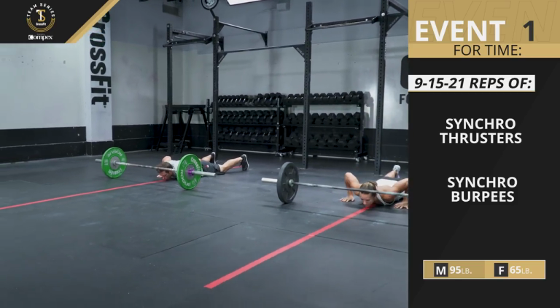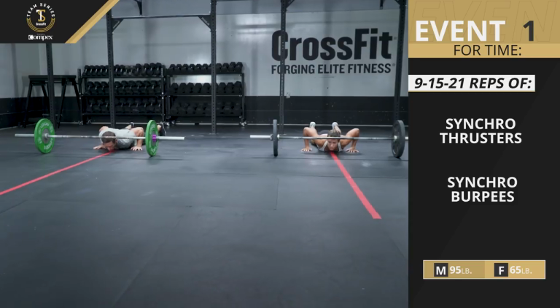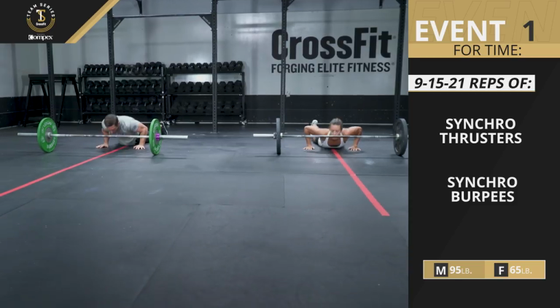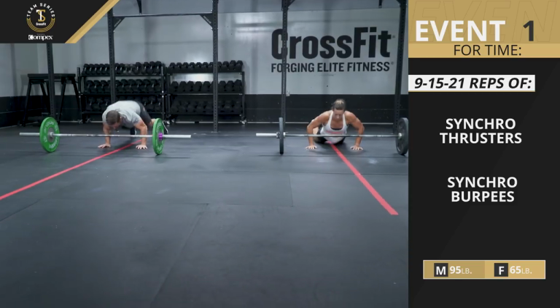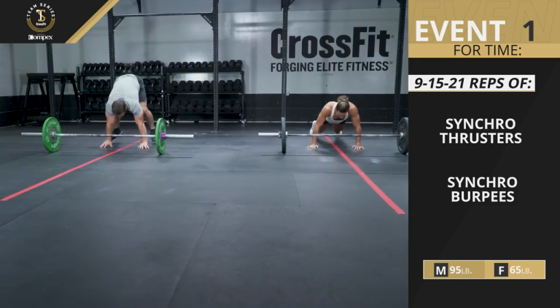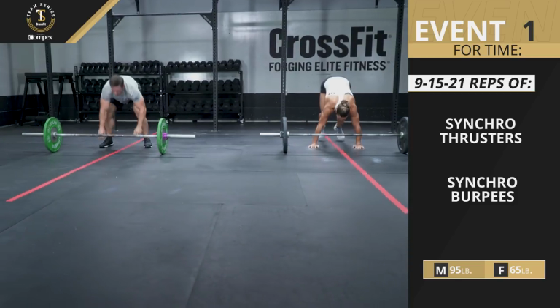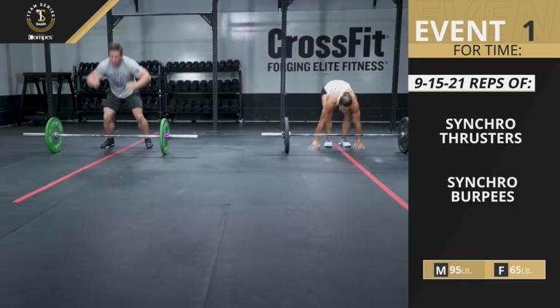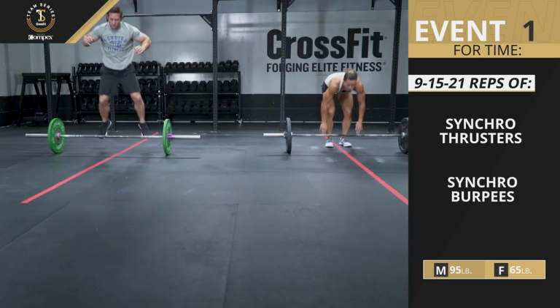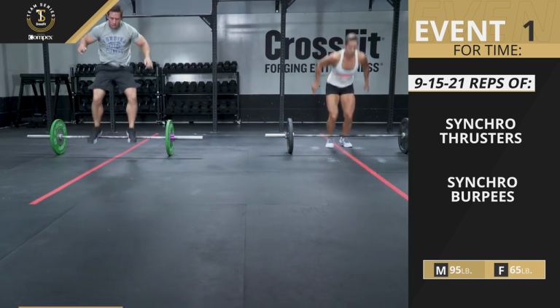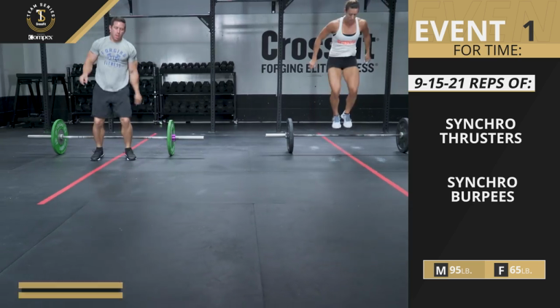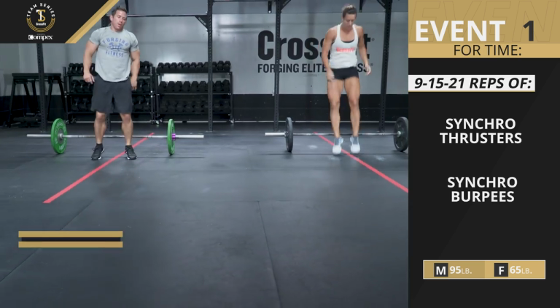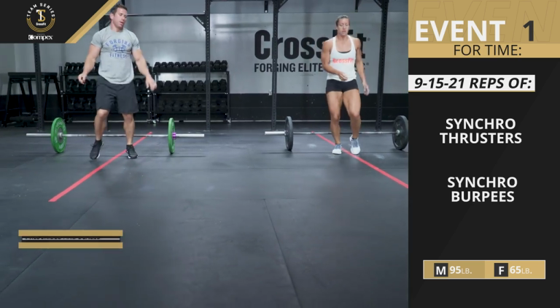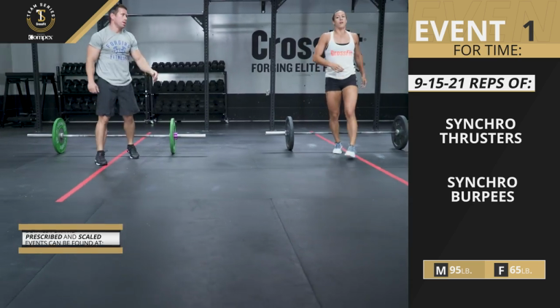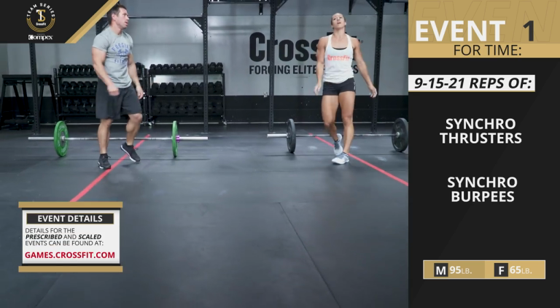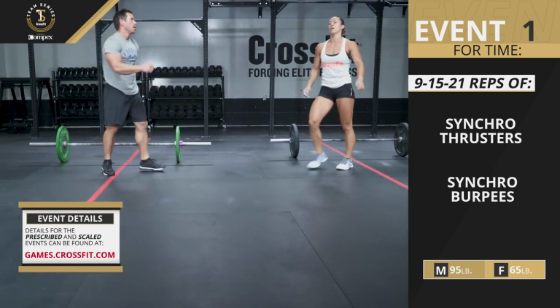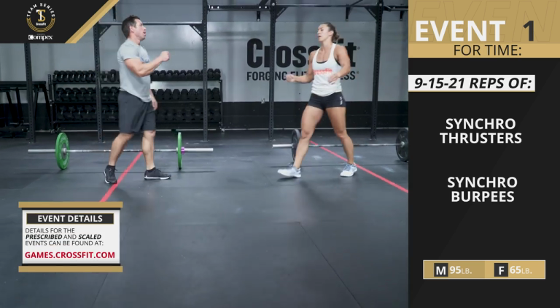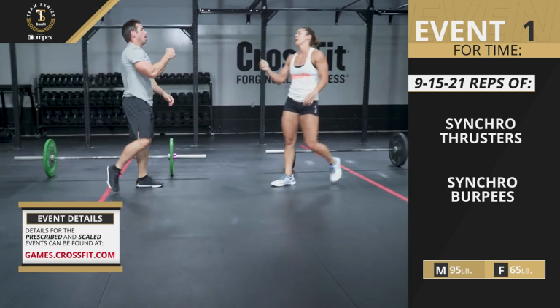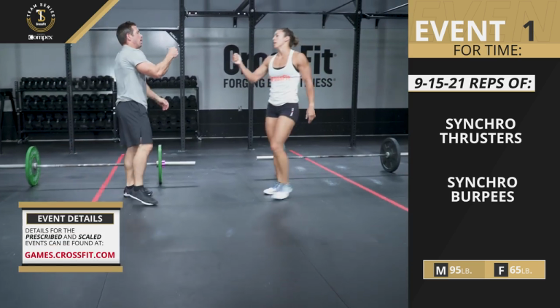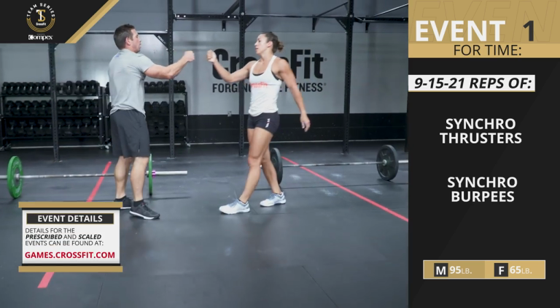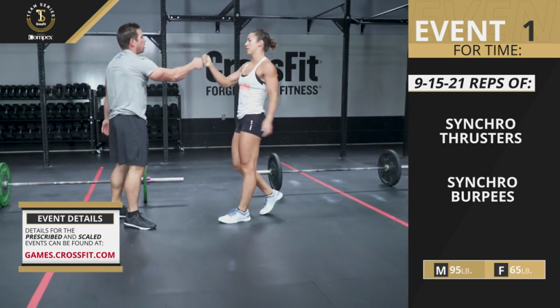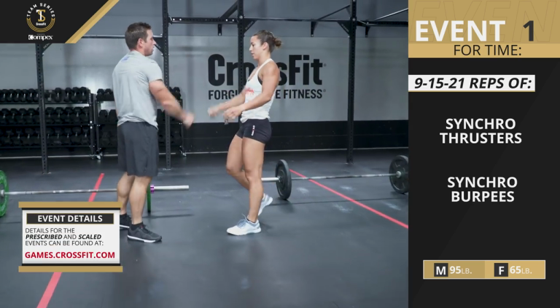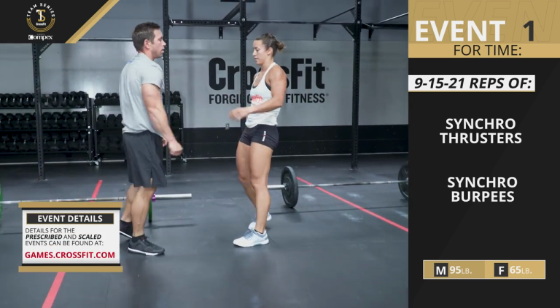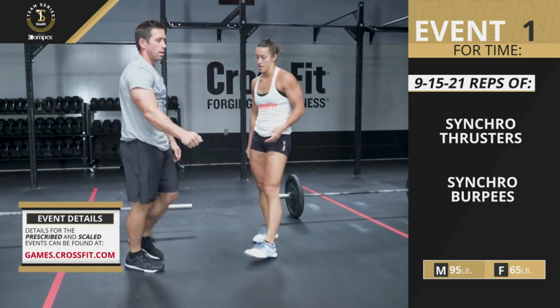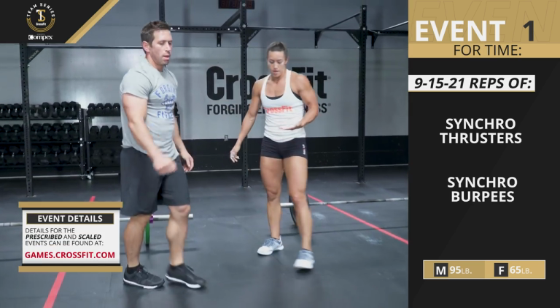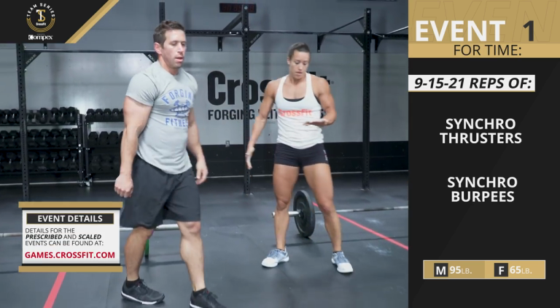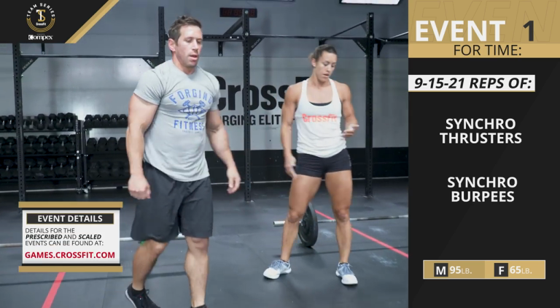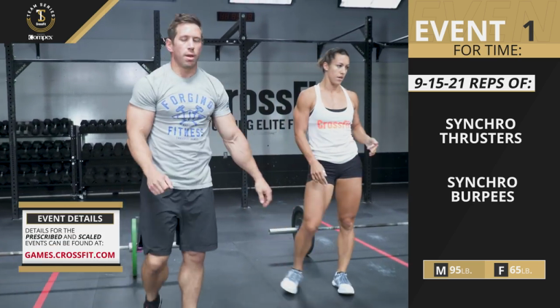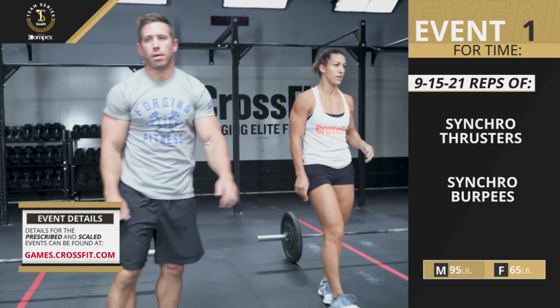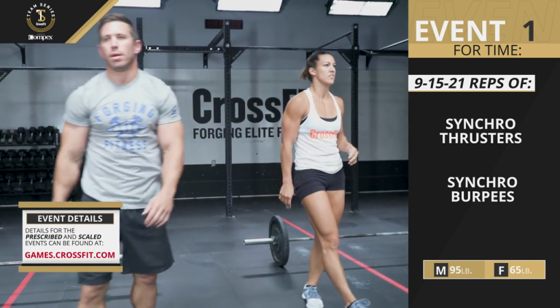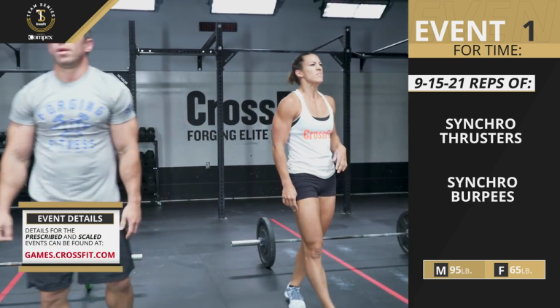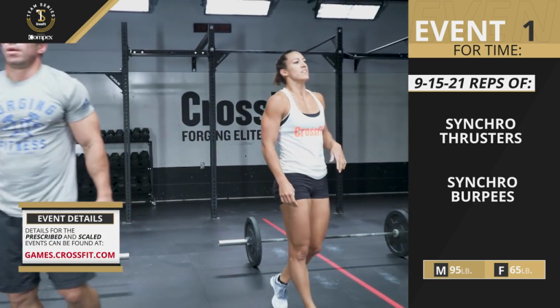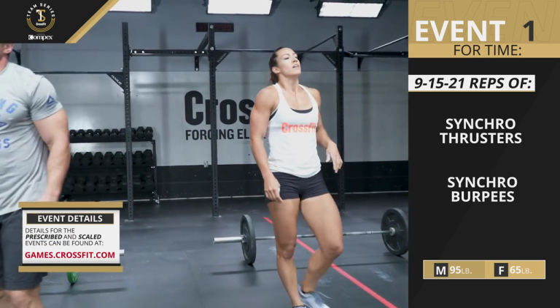For complete event details and the scaled option, go to games.crossfit.com.